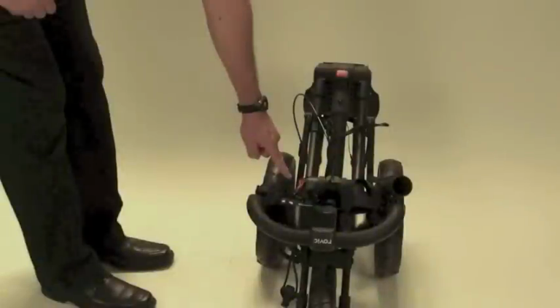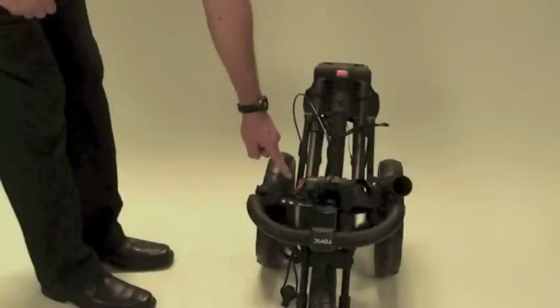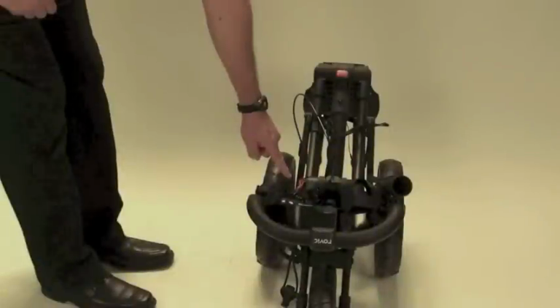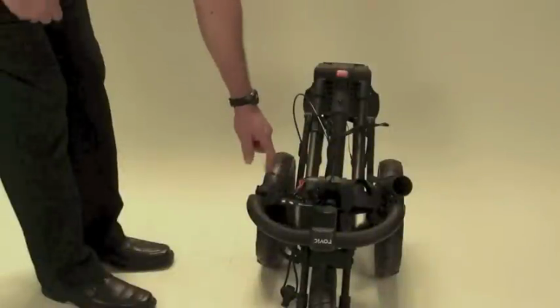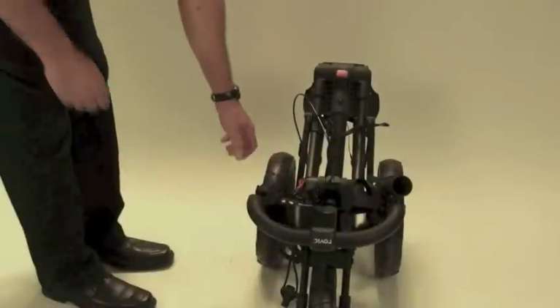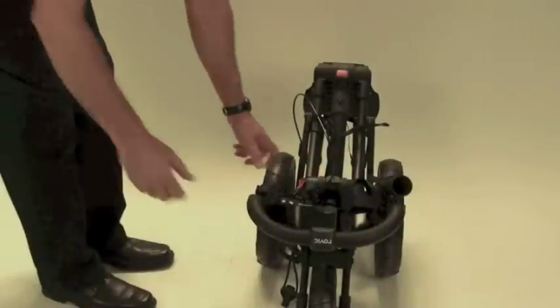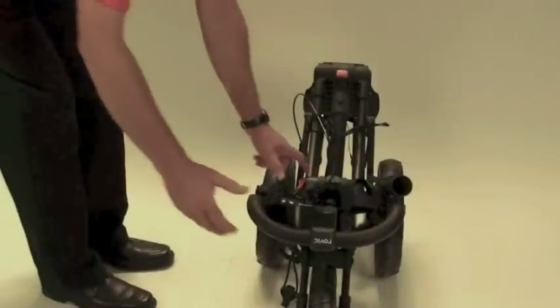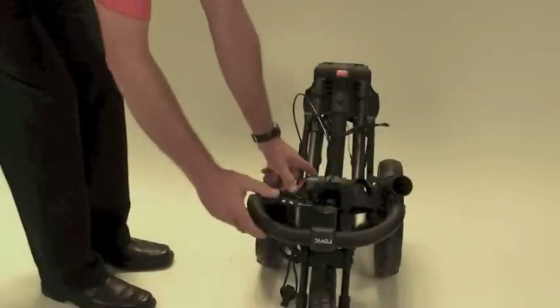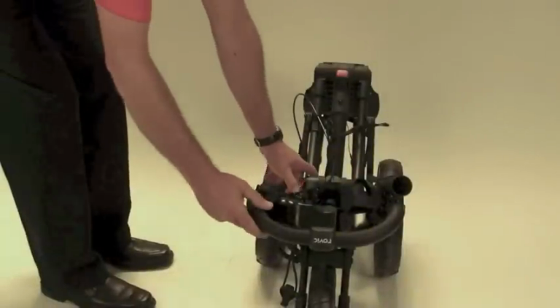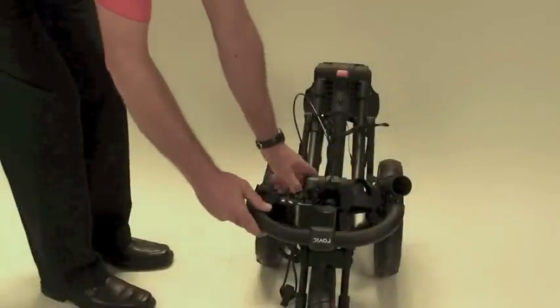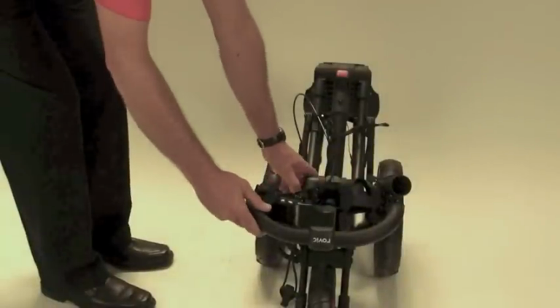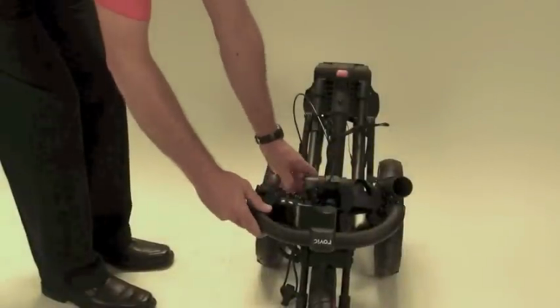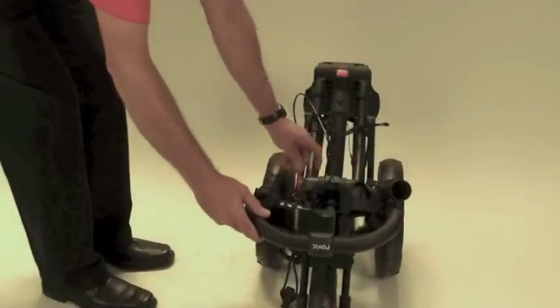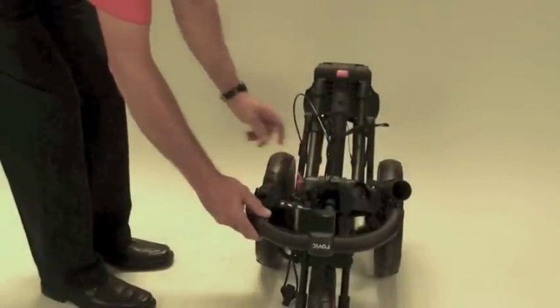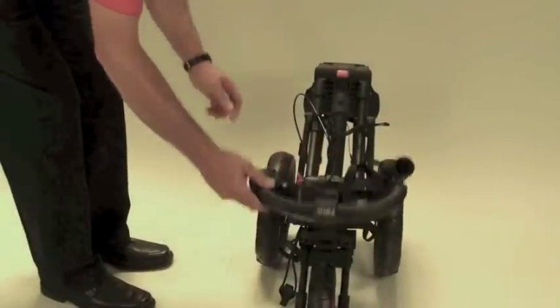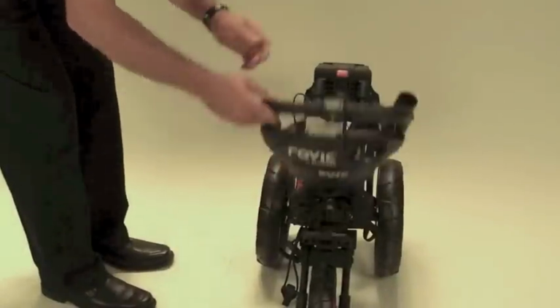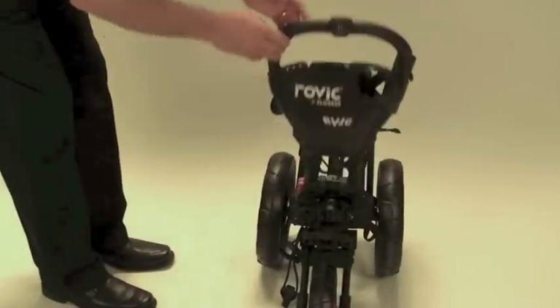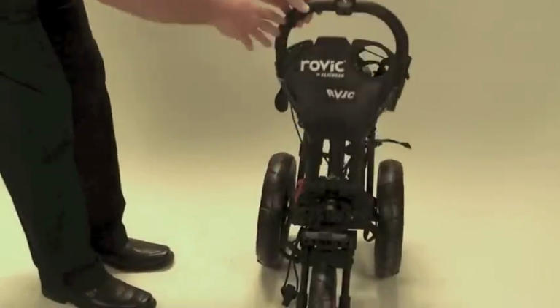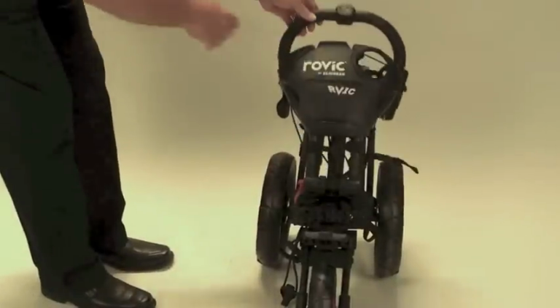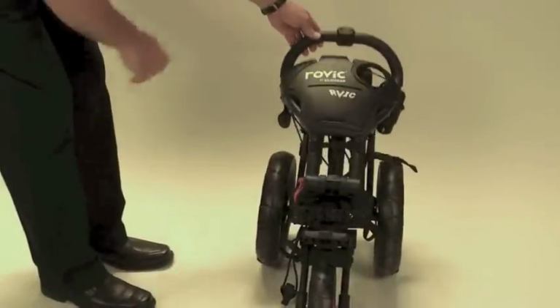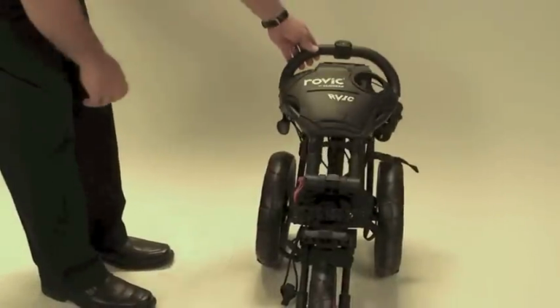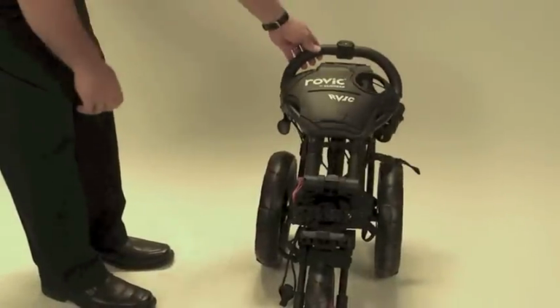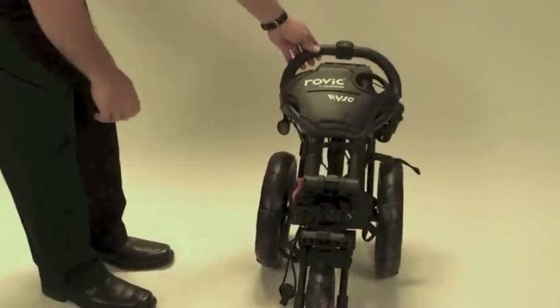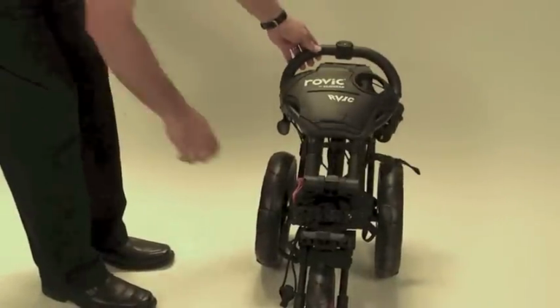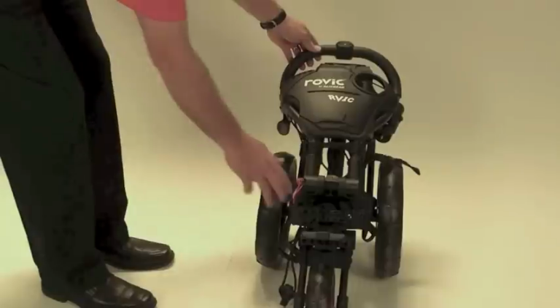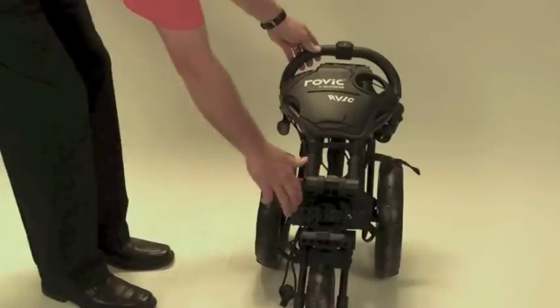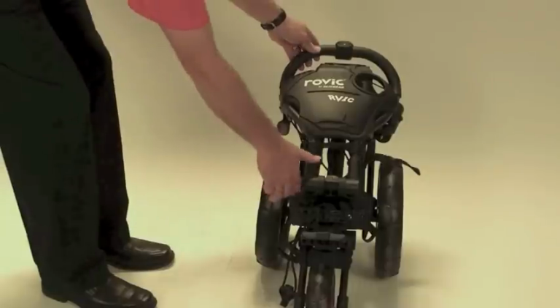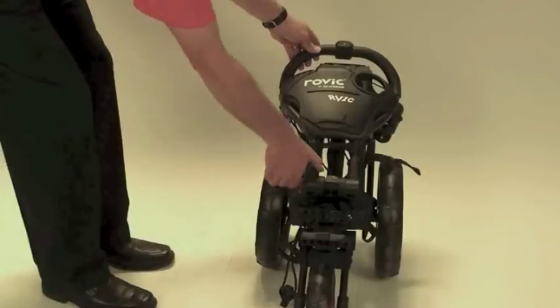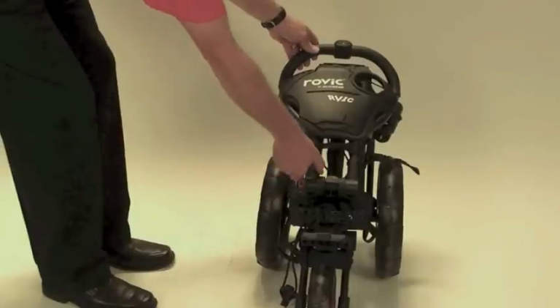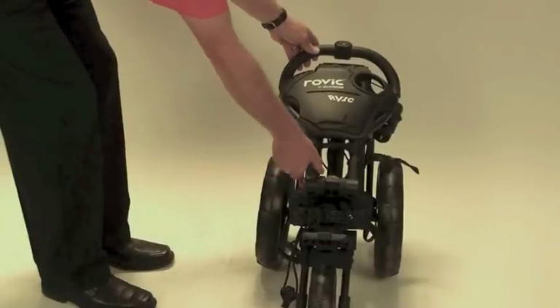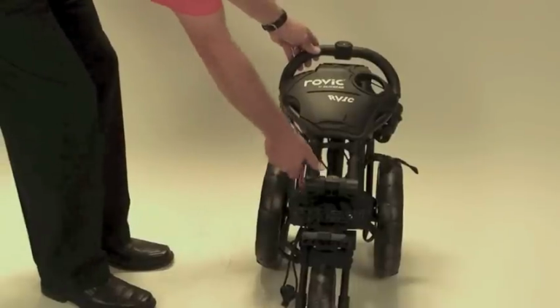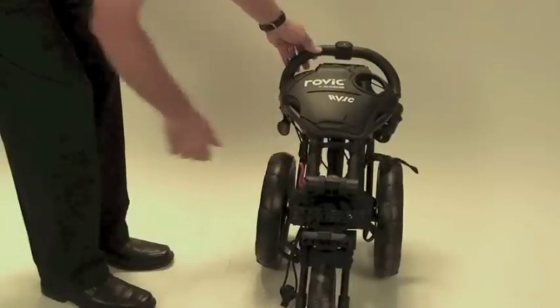Step 3: Release the handle lock lever and fold the handle. Re-lock the lever.